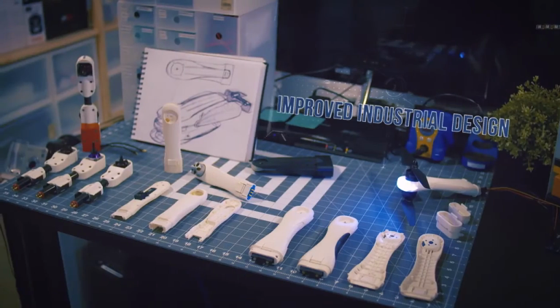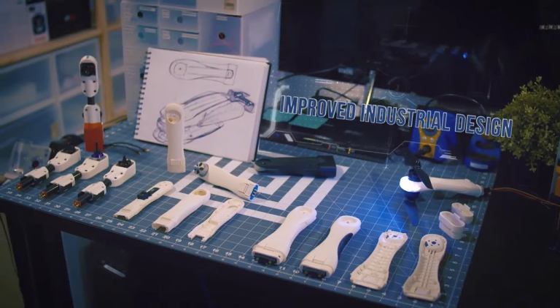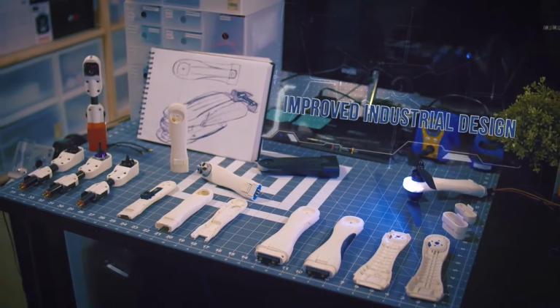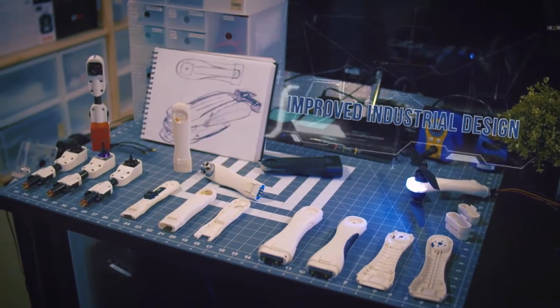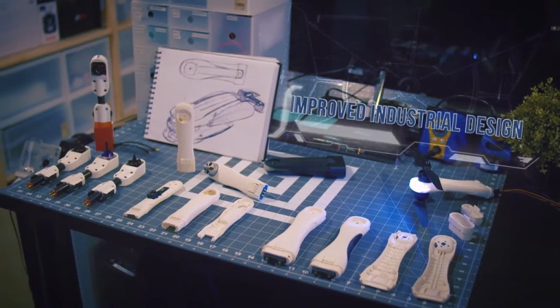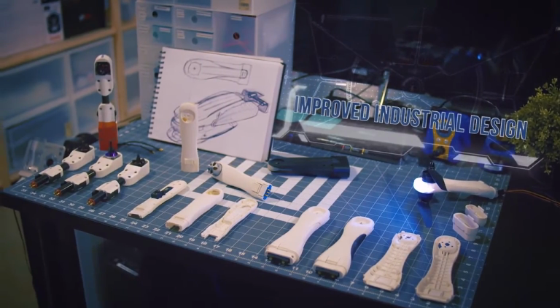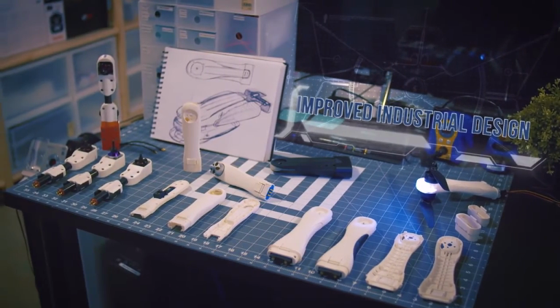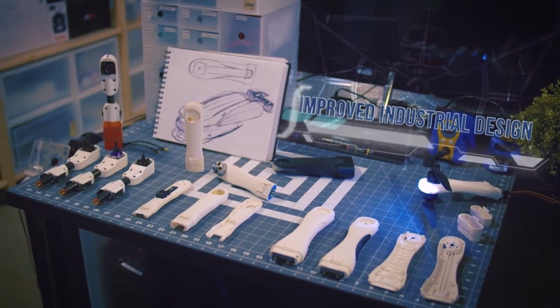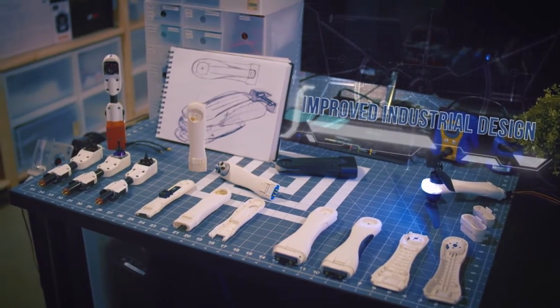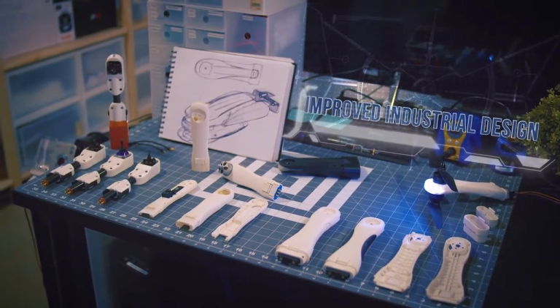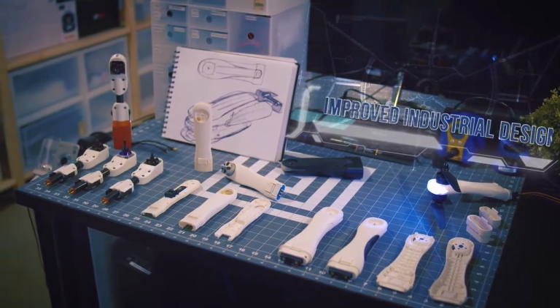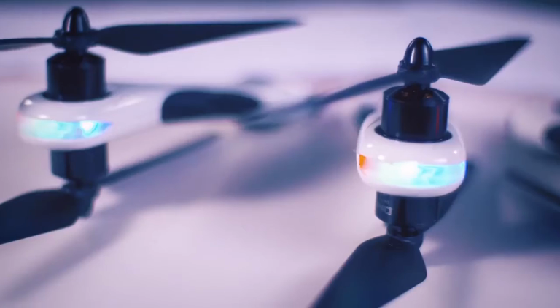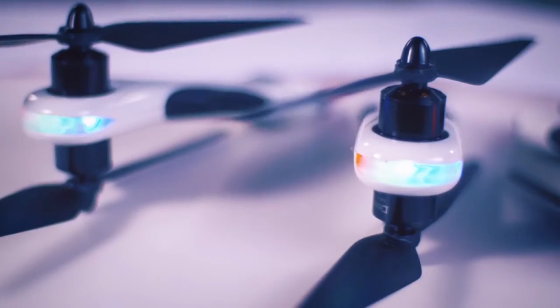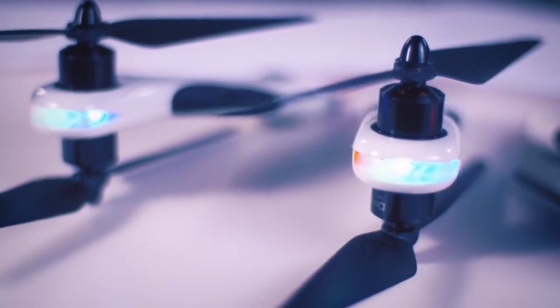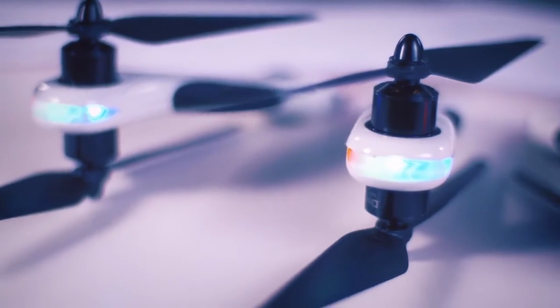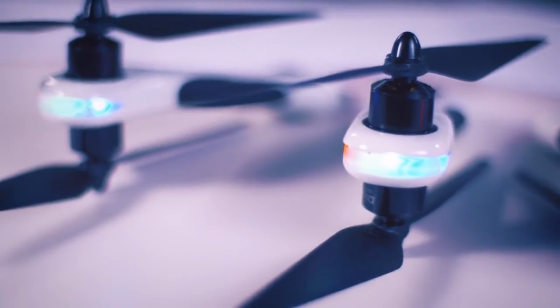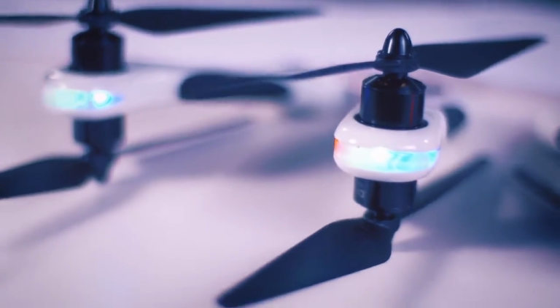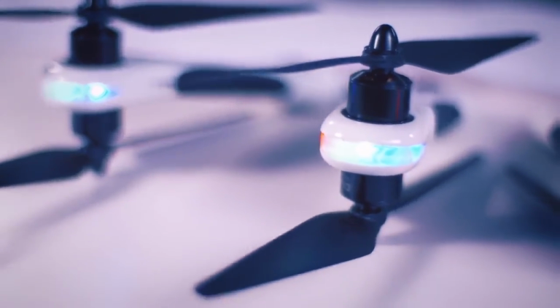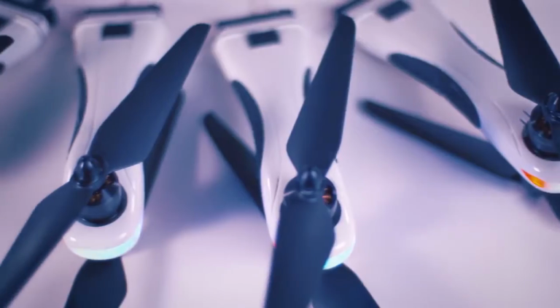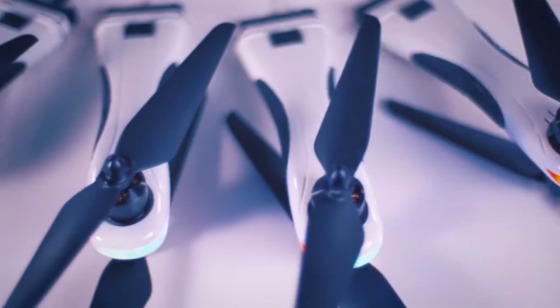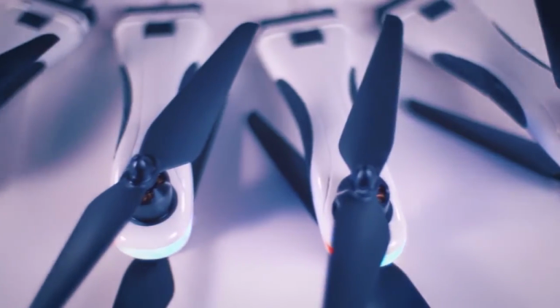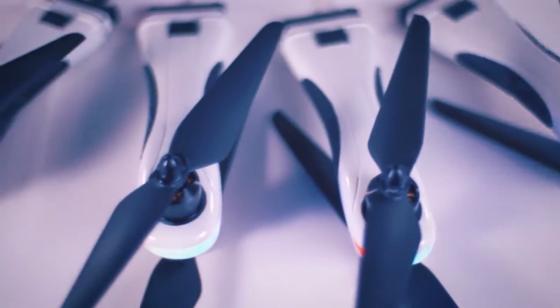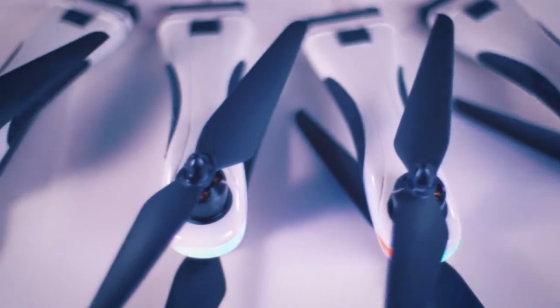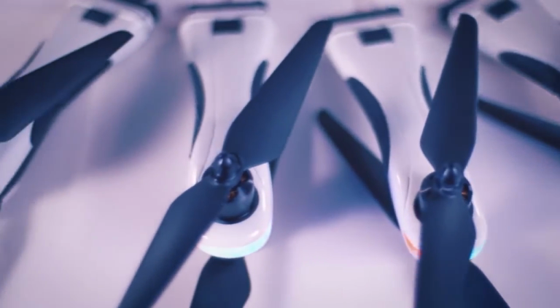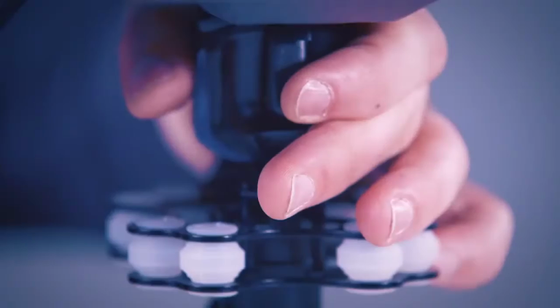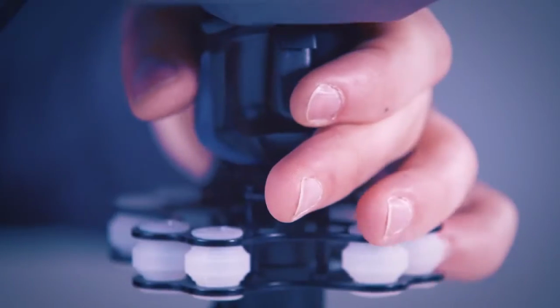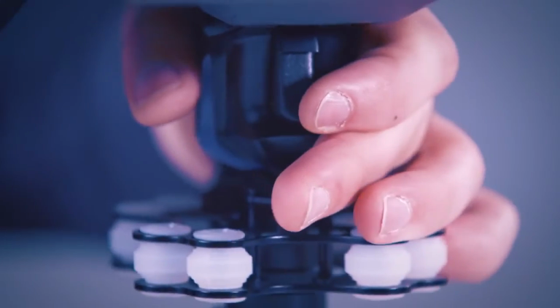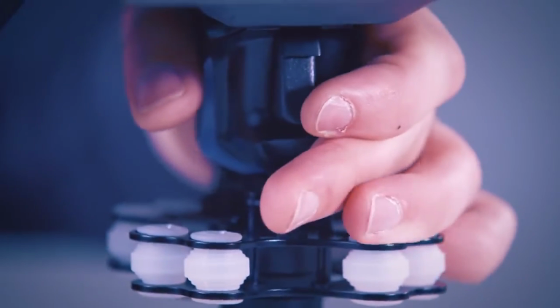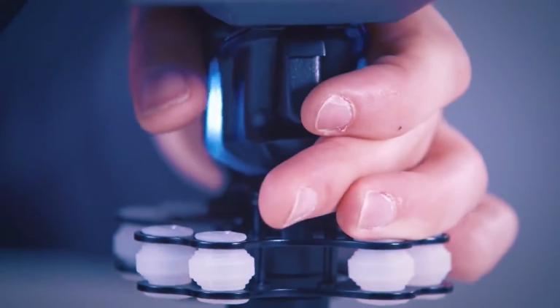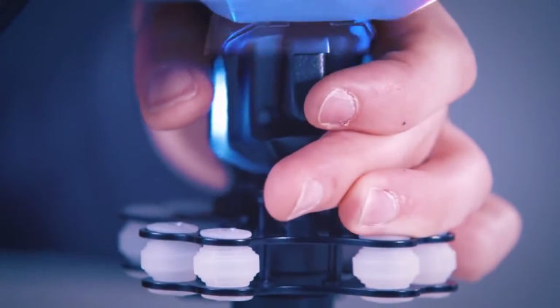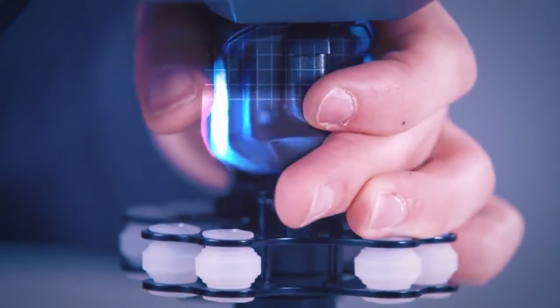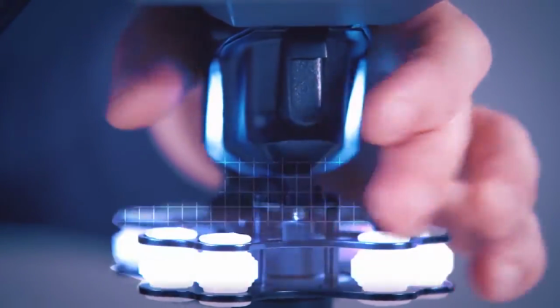It's redesigned, re-prototyped, re-evaluated. Design changes are made until everything is absolutely perfect.